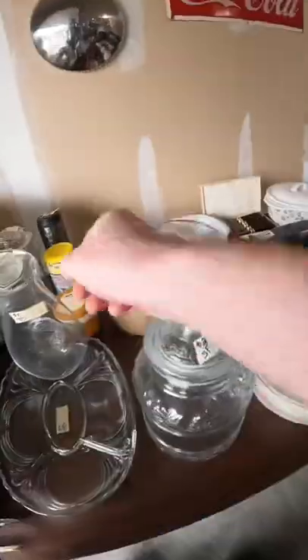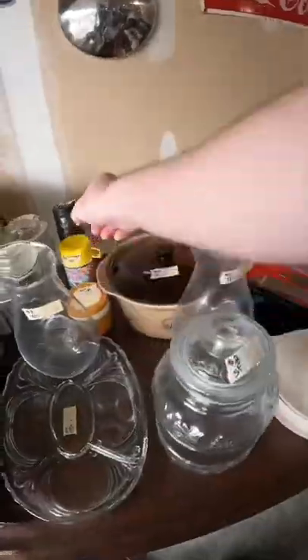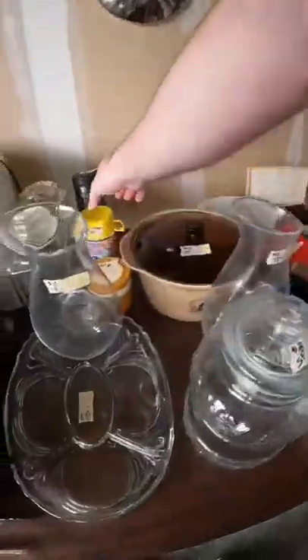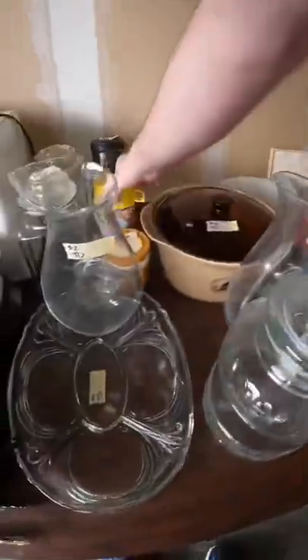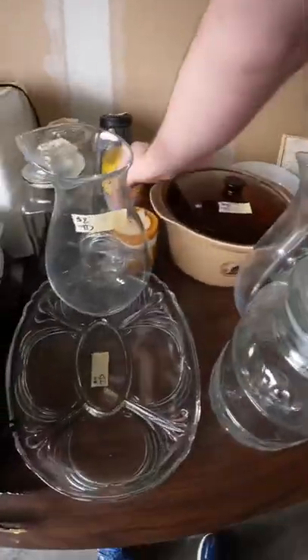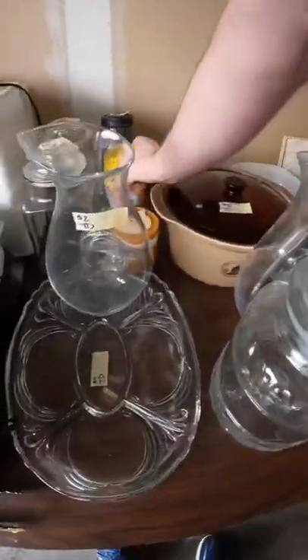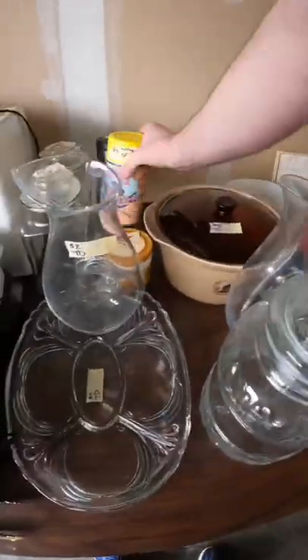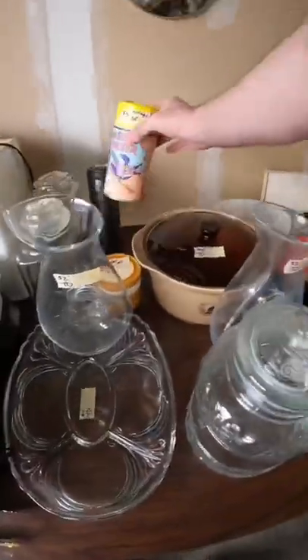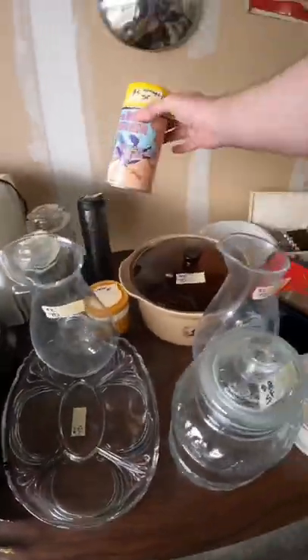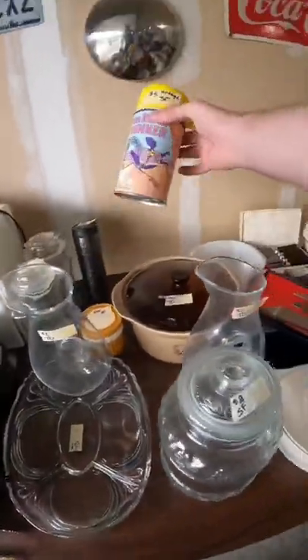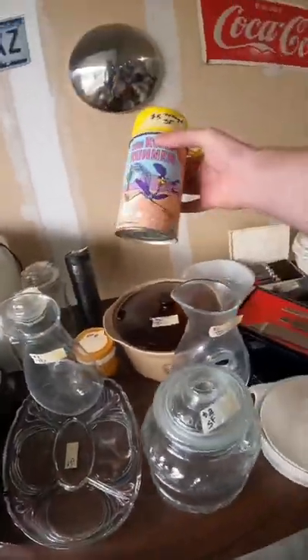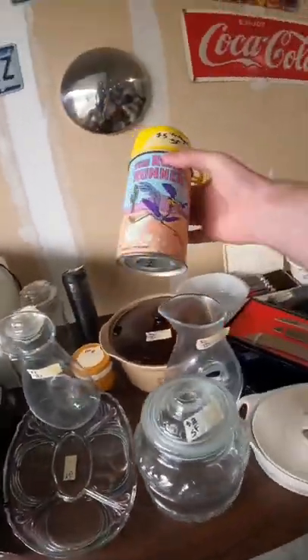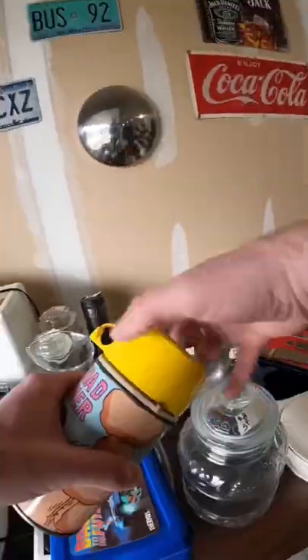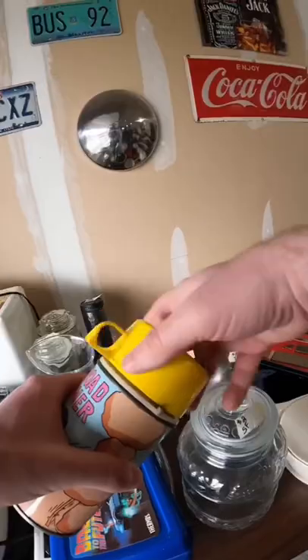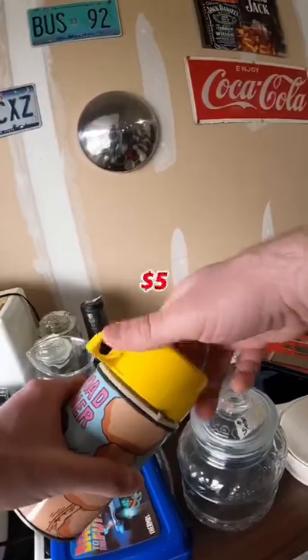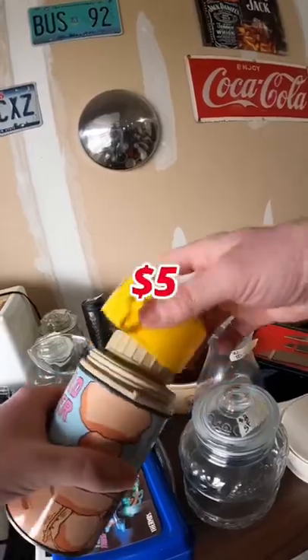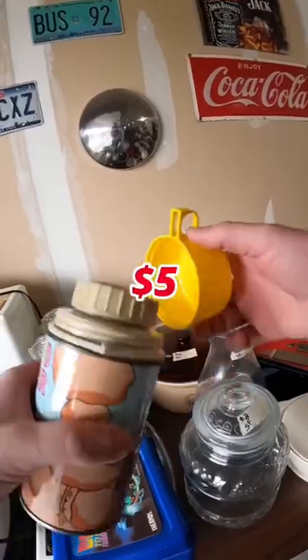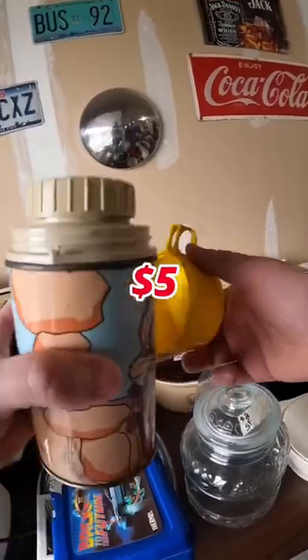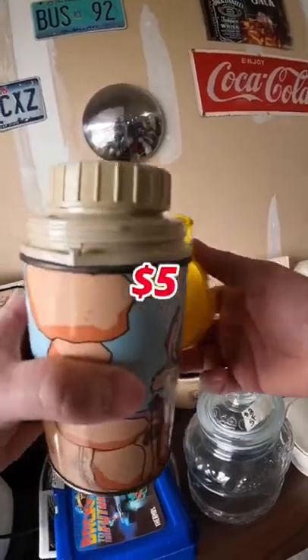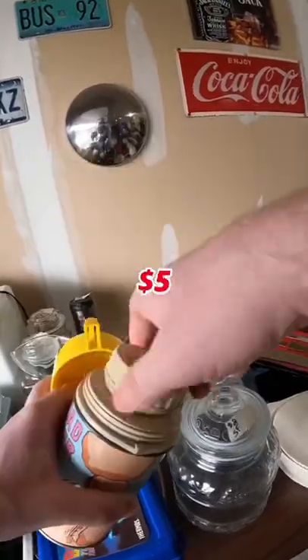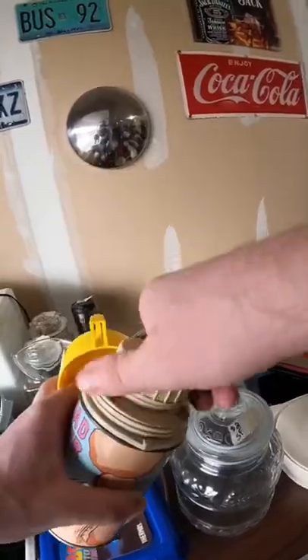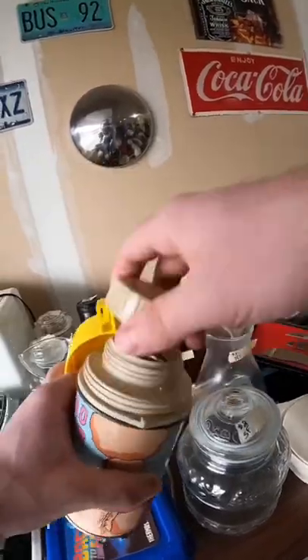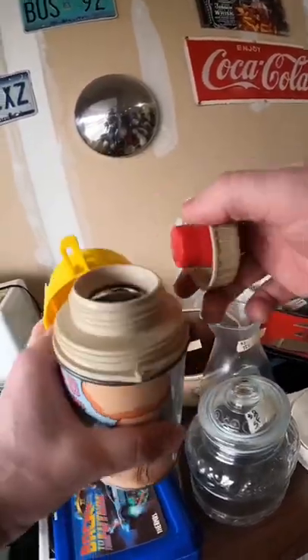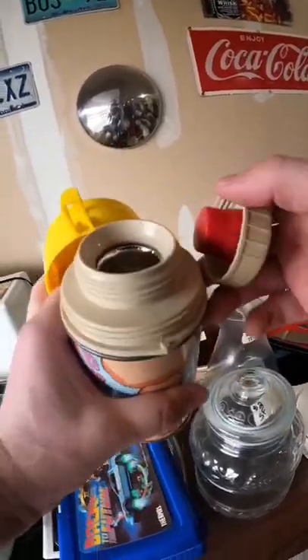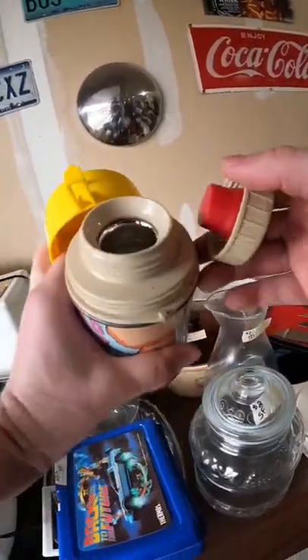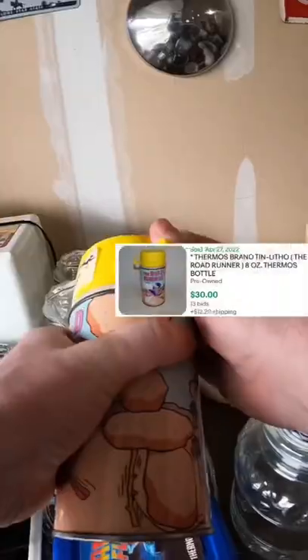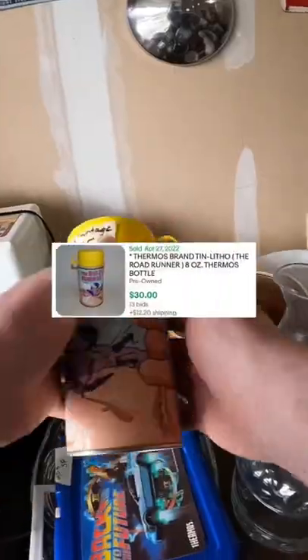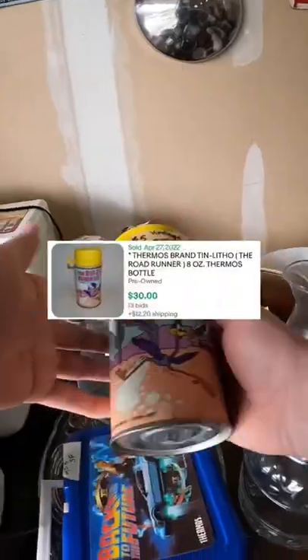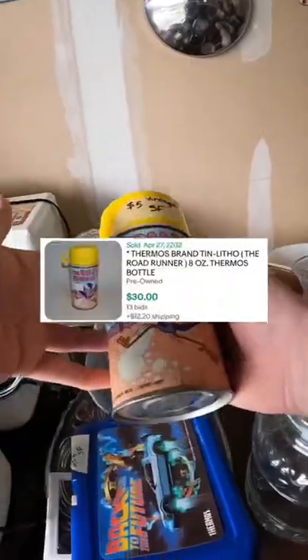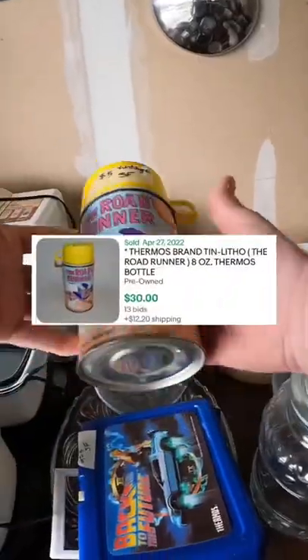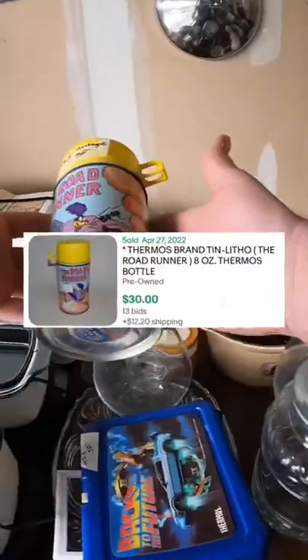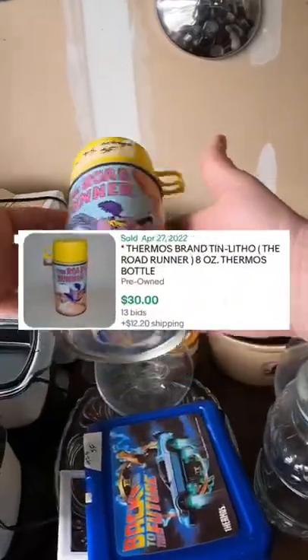I also got a 1970s Roadrunner Thermos for $5. This sells for around $30 to $40.